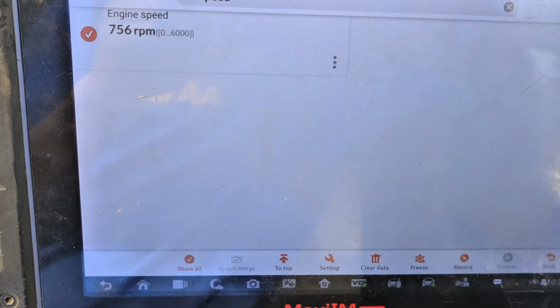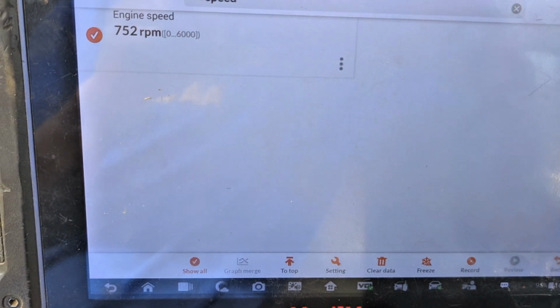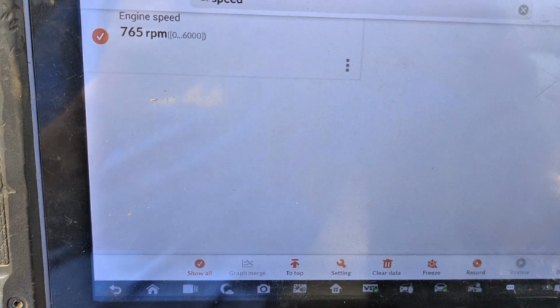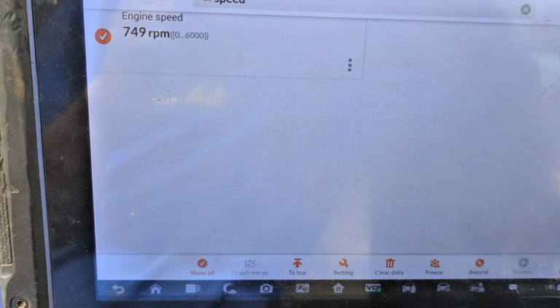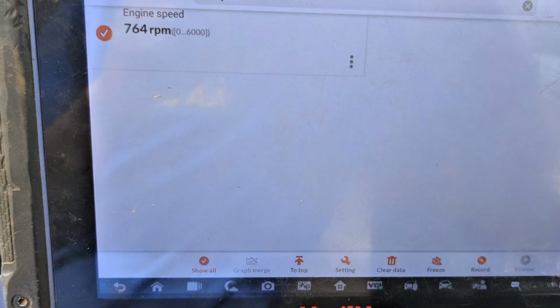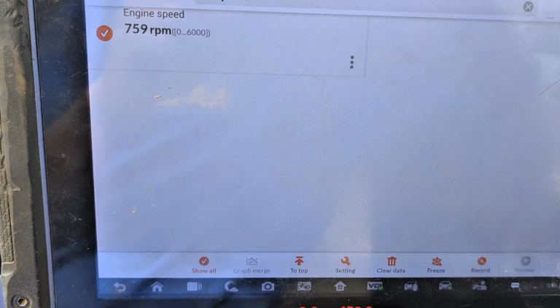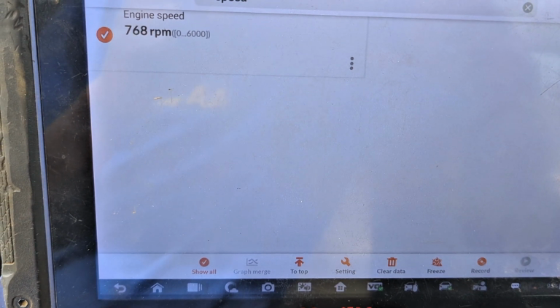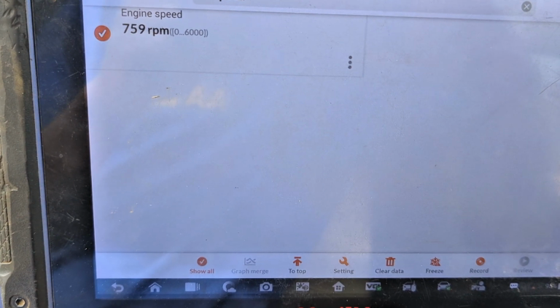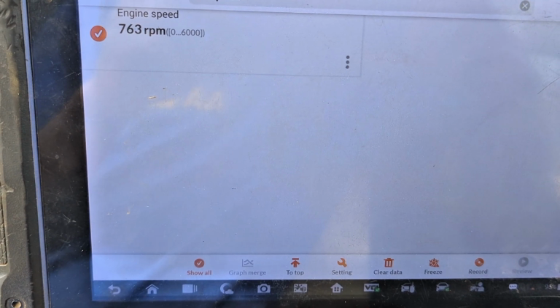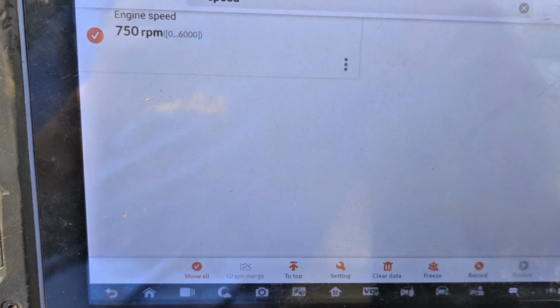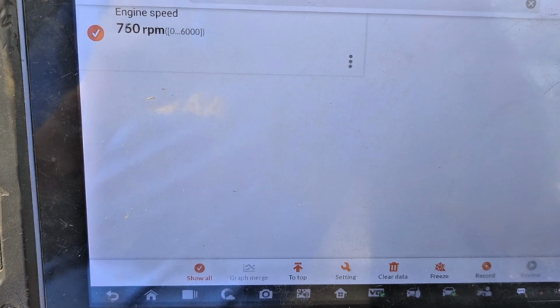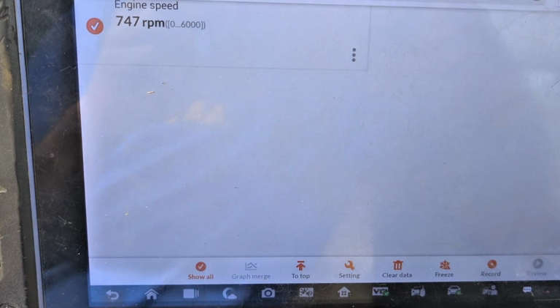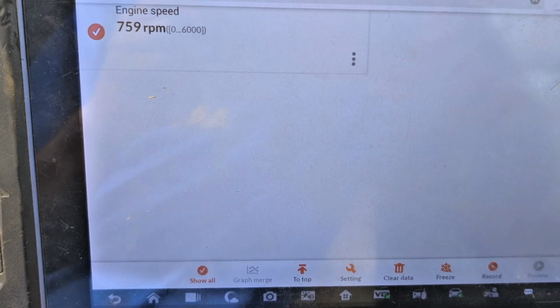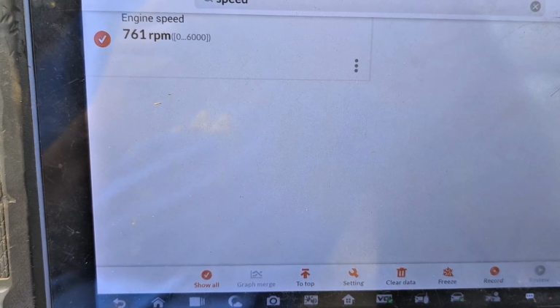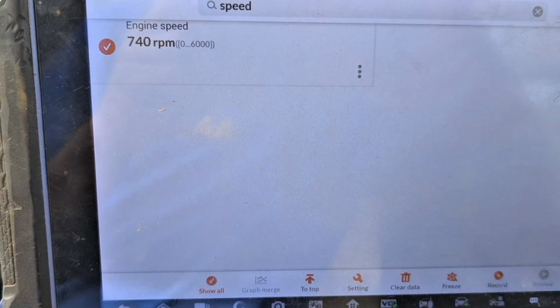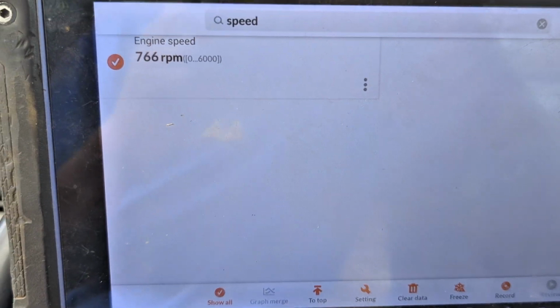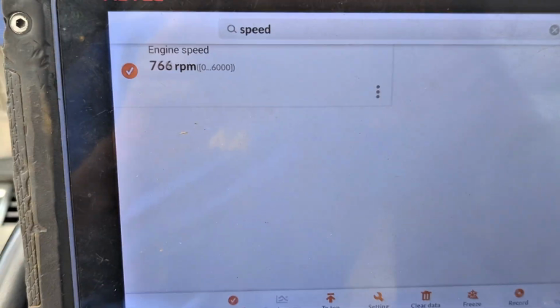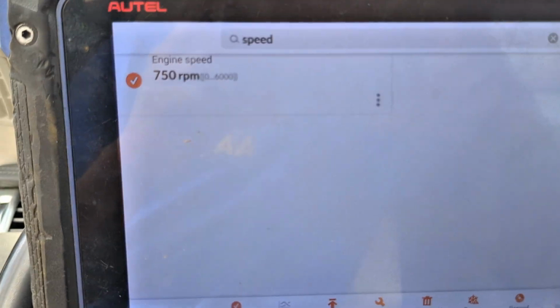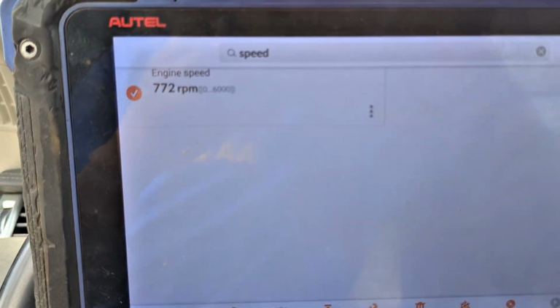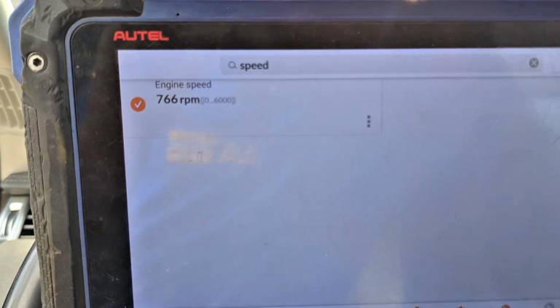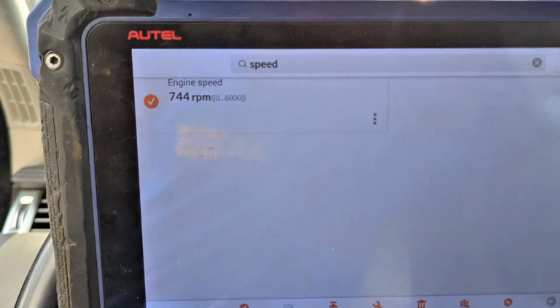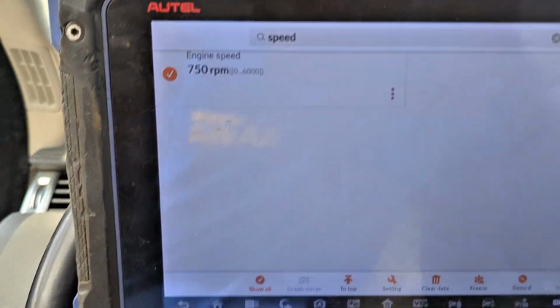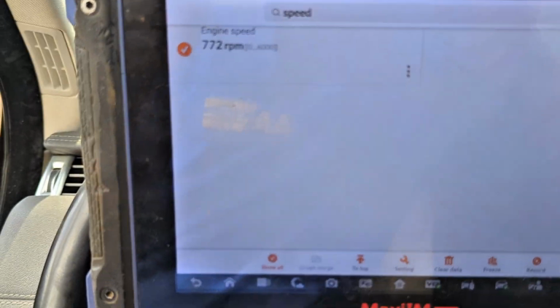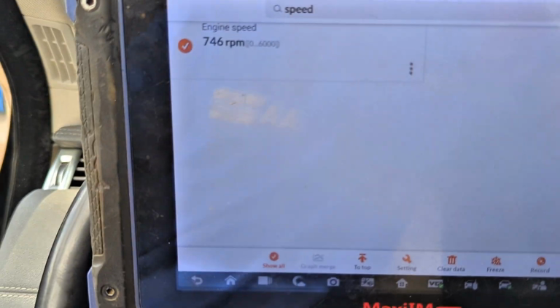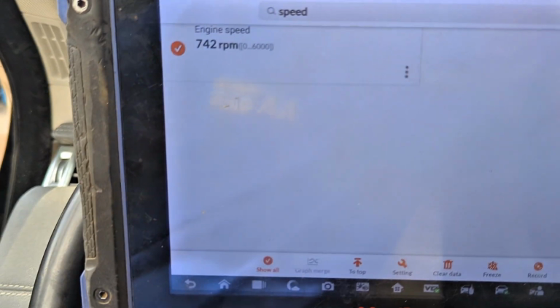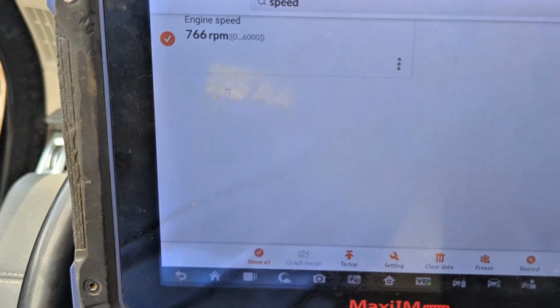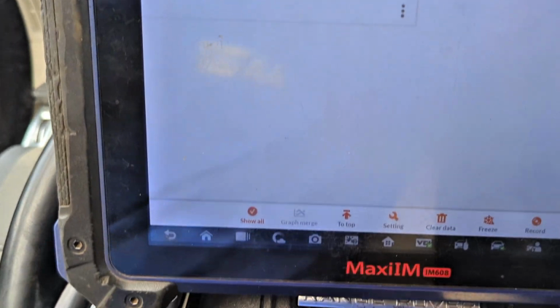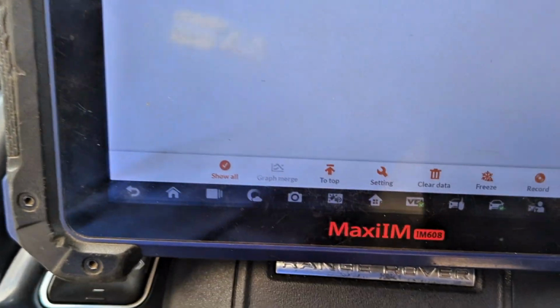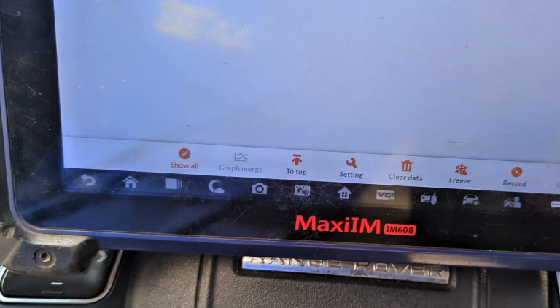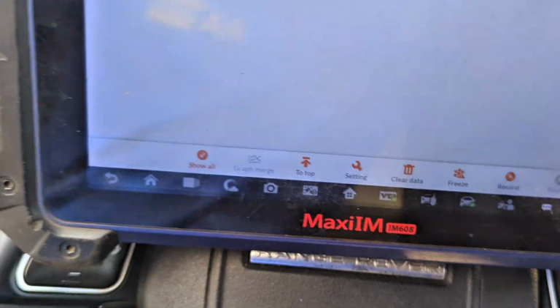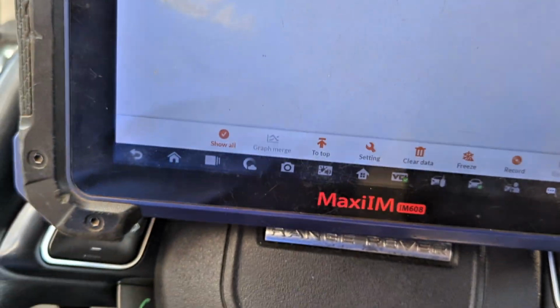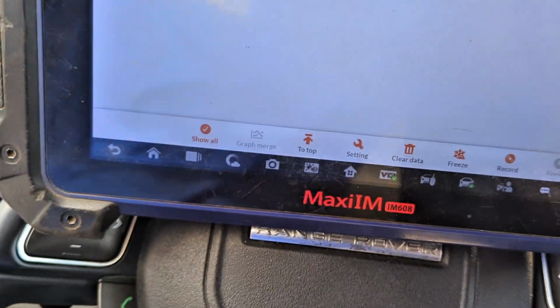Today we are working on a Range Rover Evoque 2016. The problem is that when you start it, the RPM shoots up and then the car goes off.